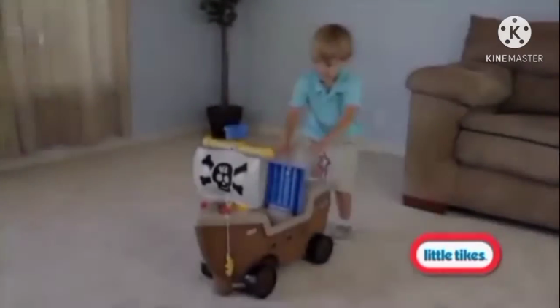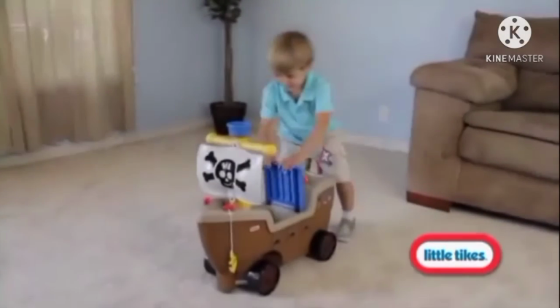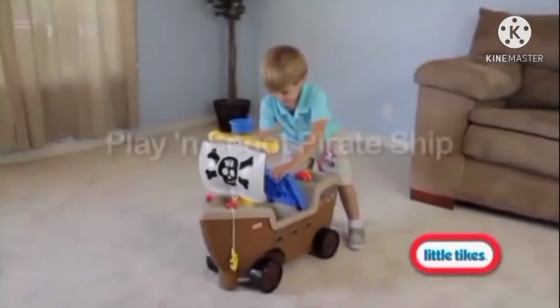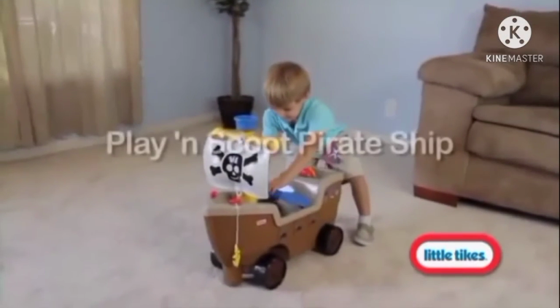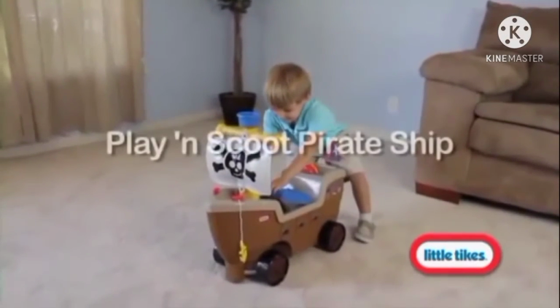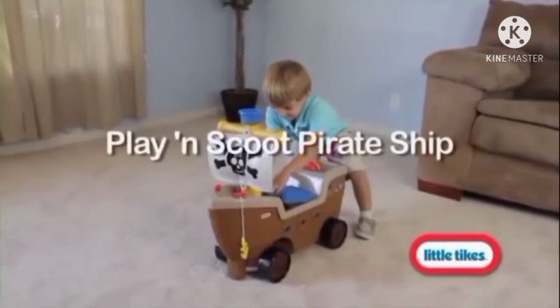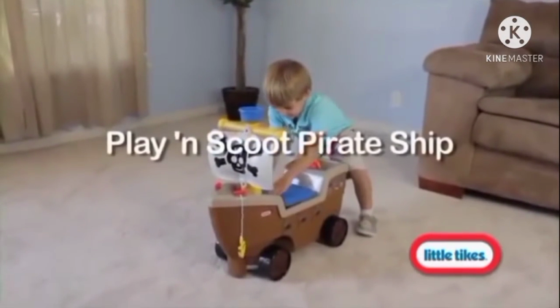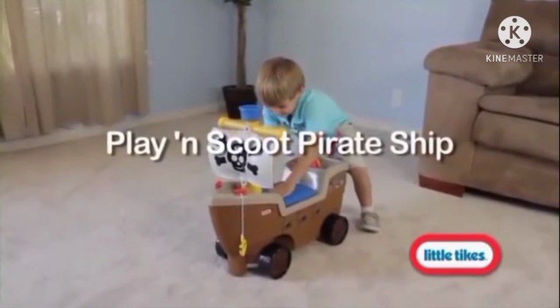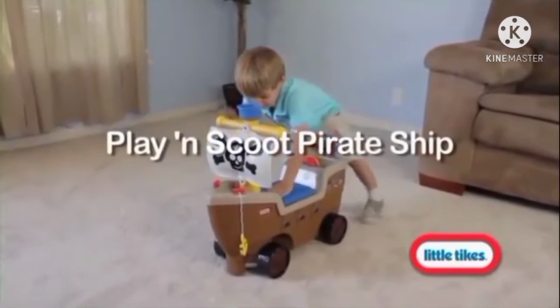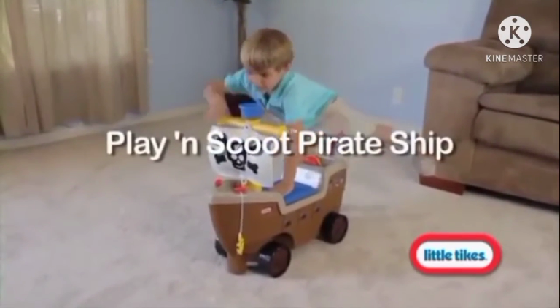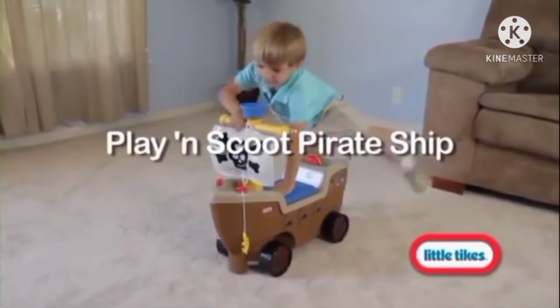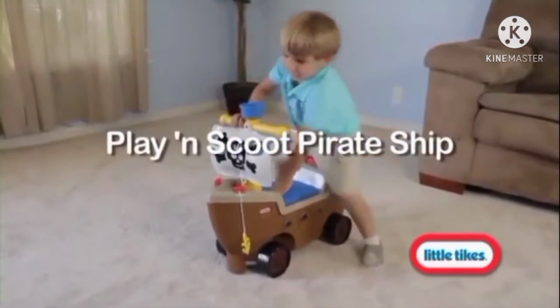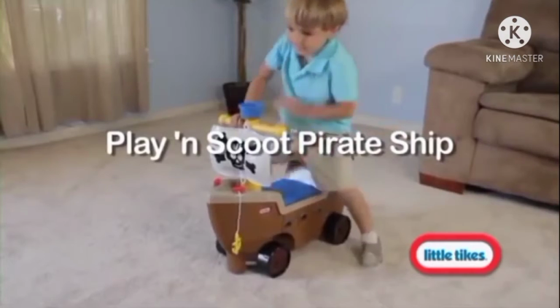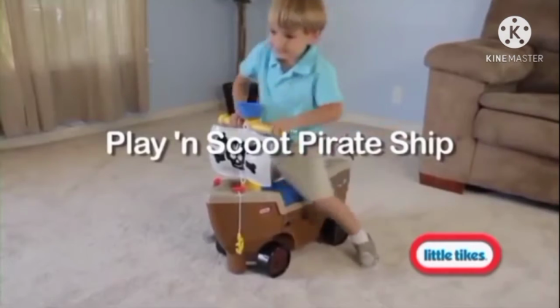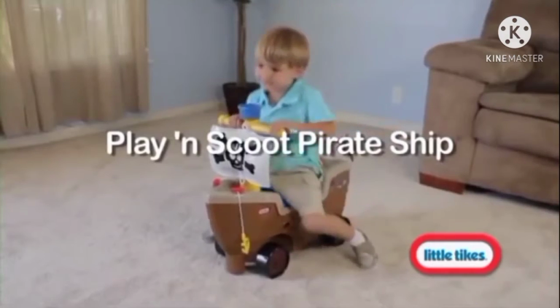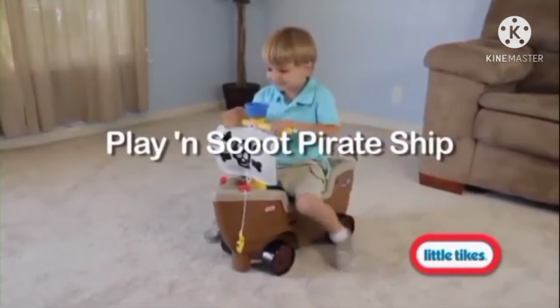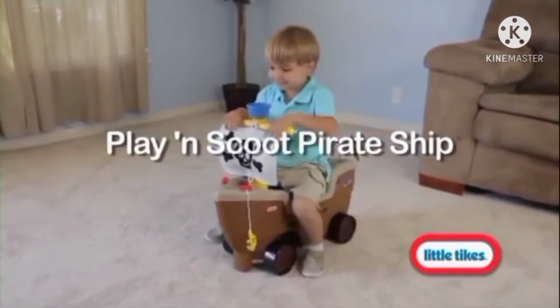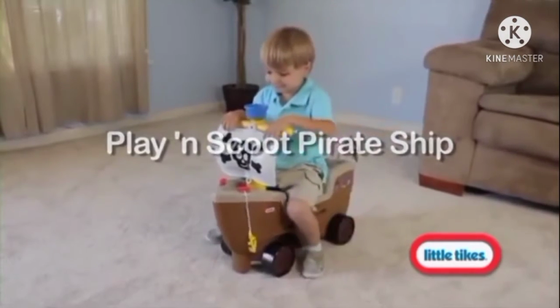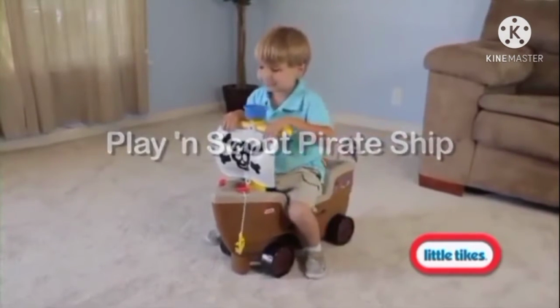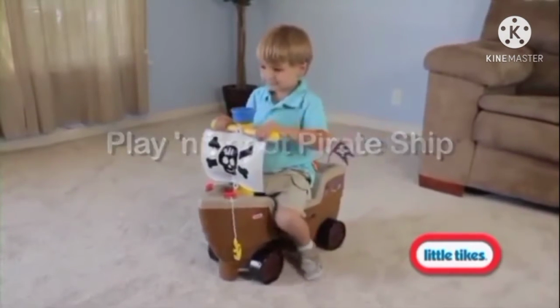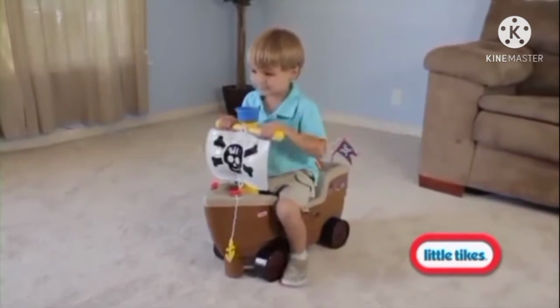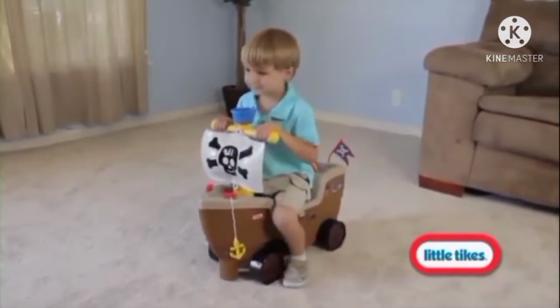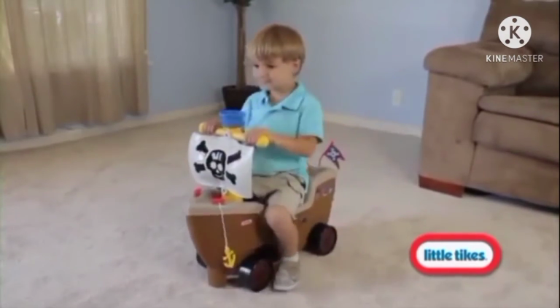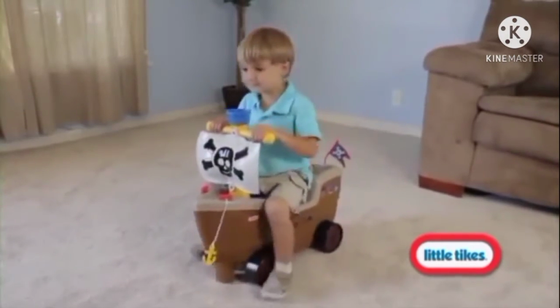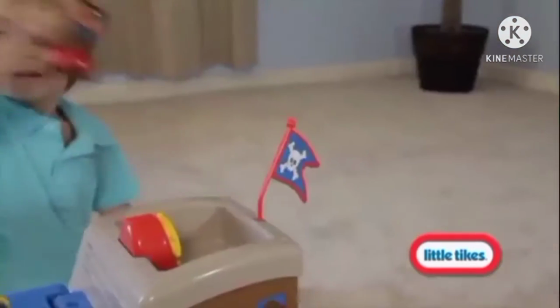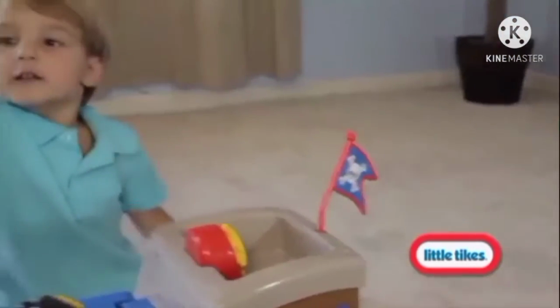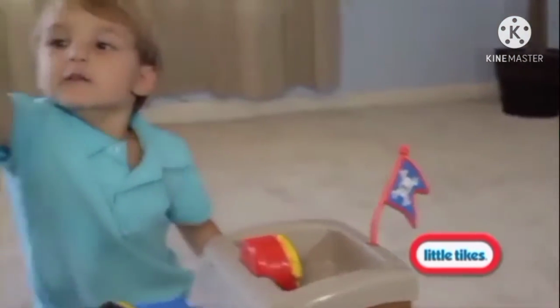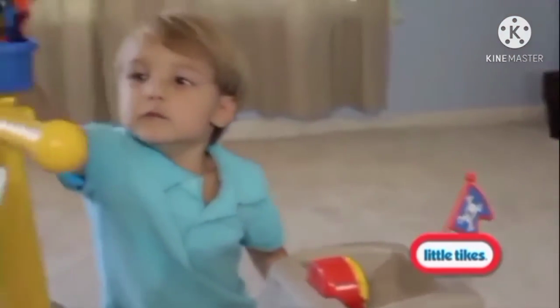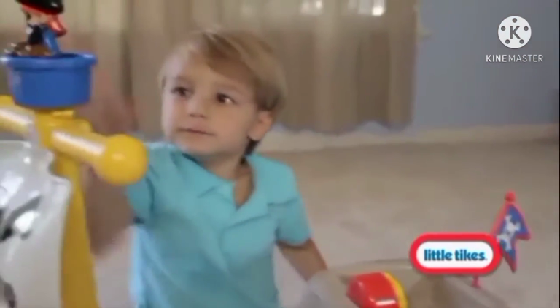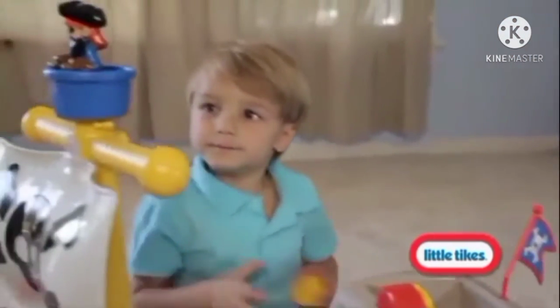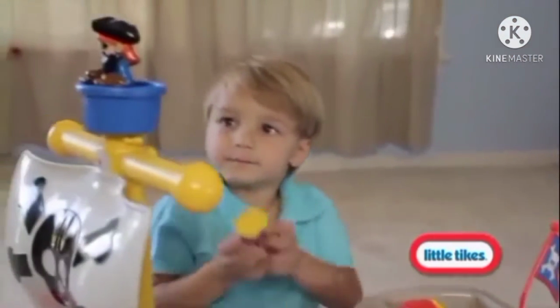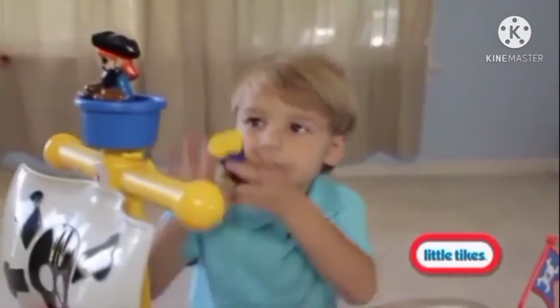Here, matey — all aboard to set sail on the seas of imagination with this exciting pirate ship and playset.